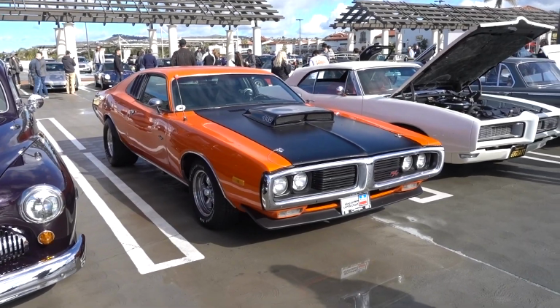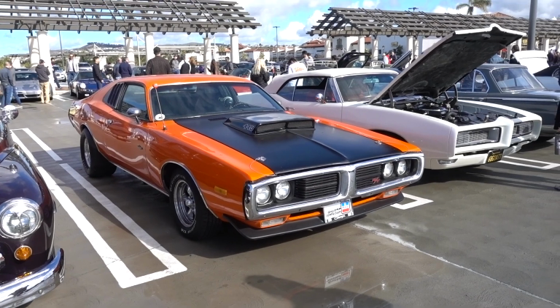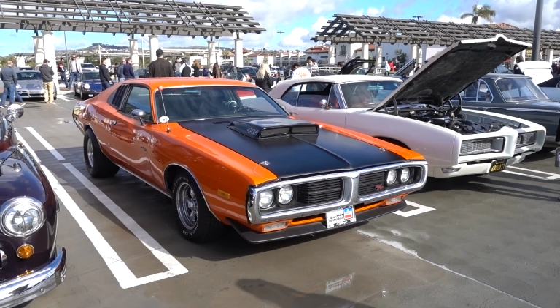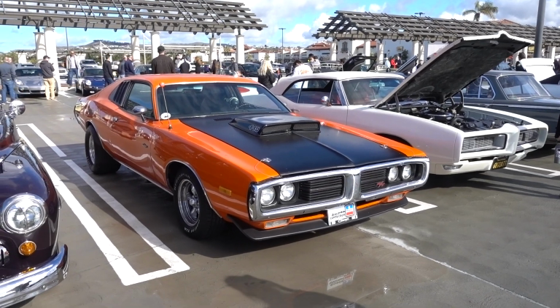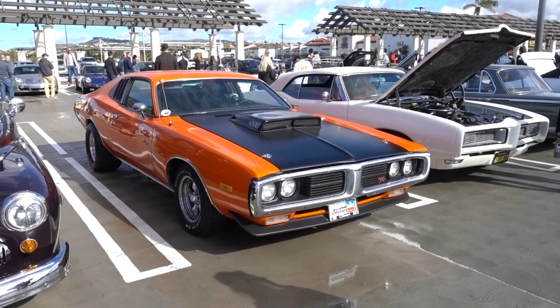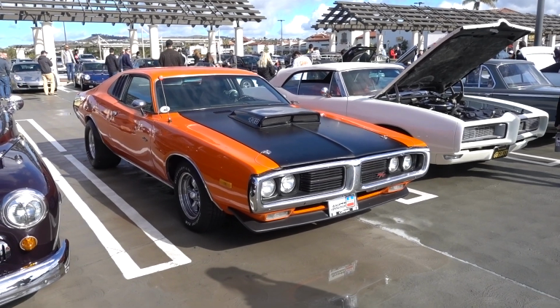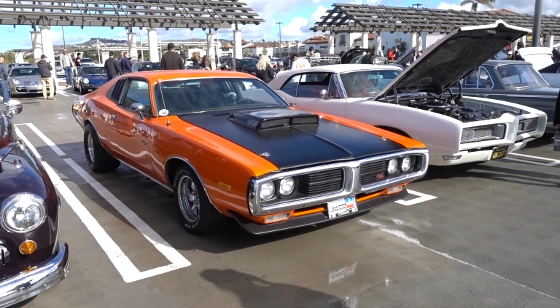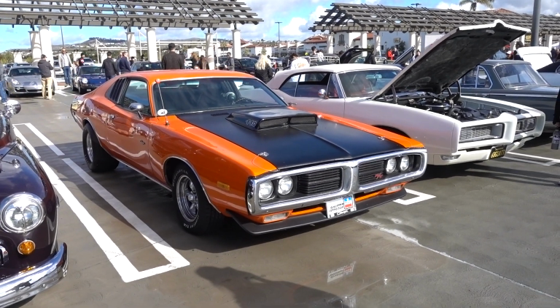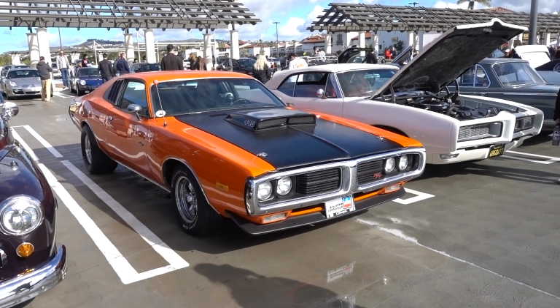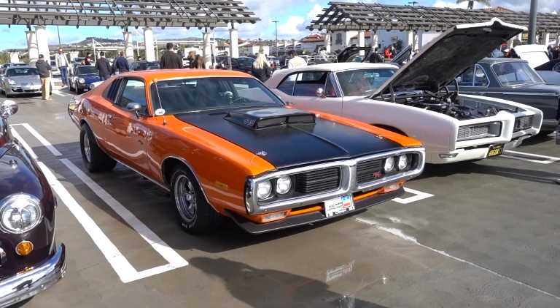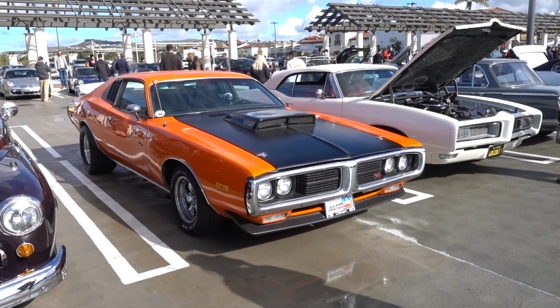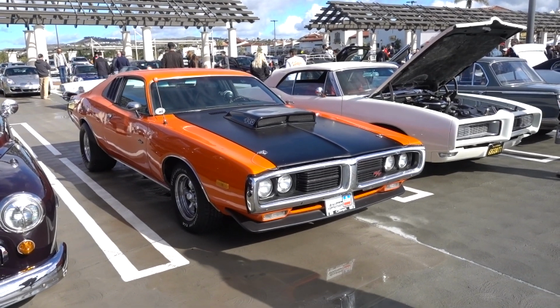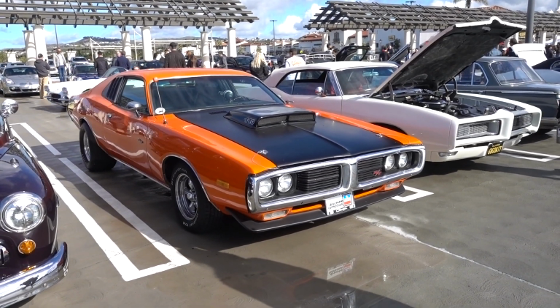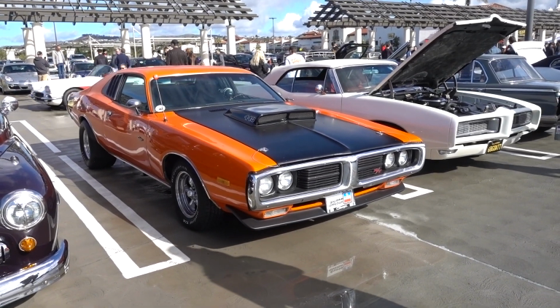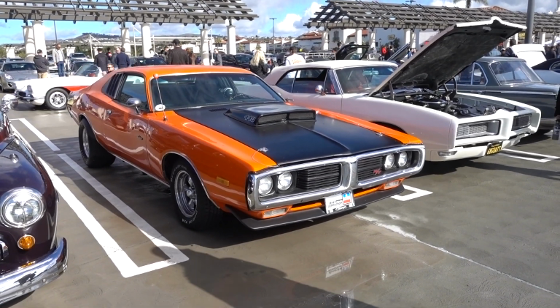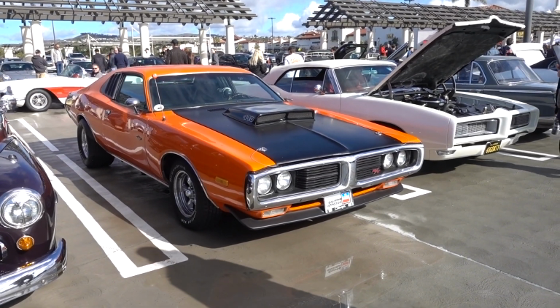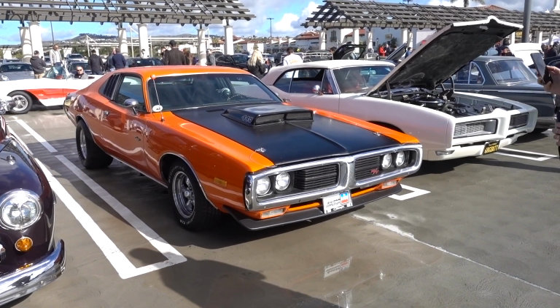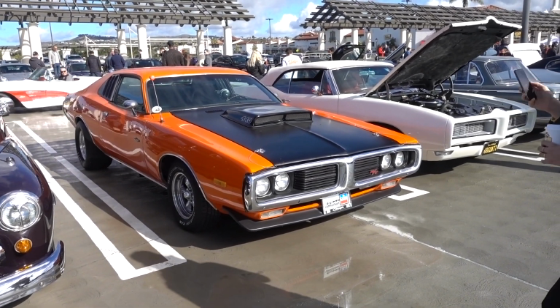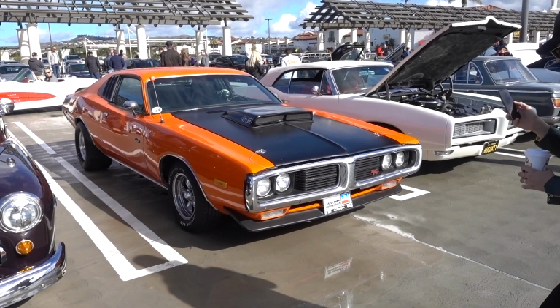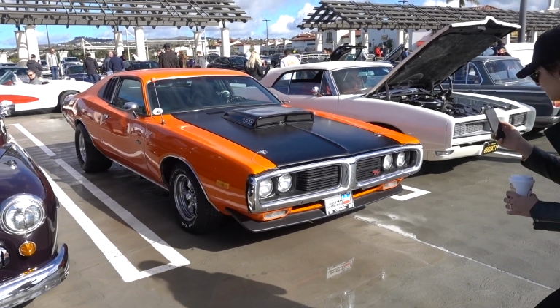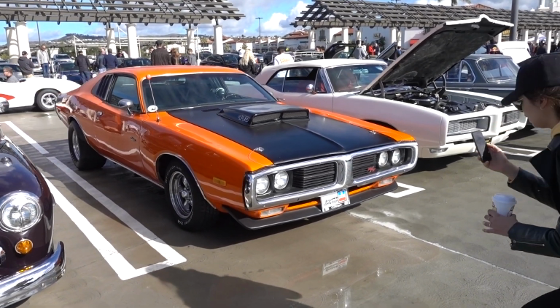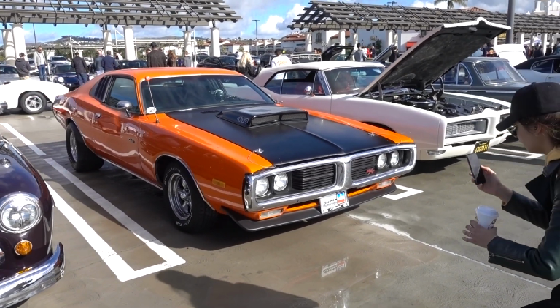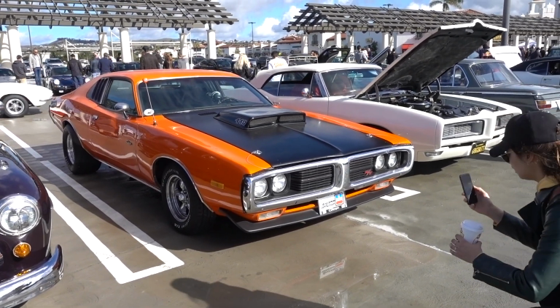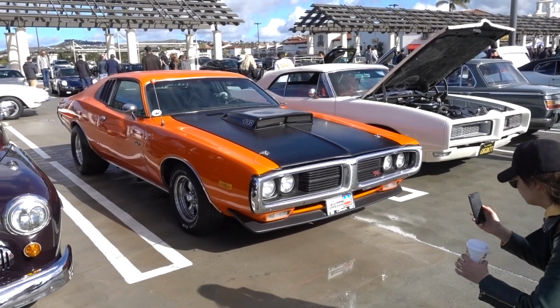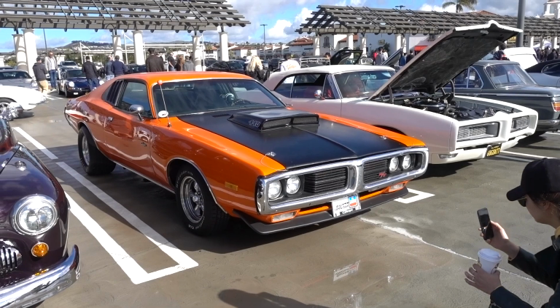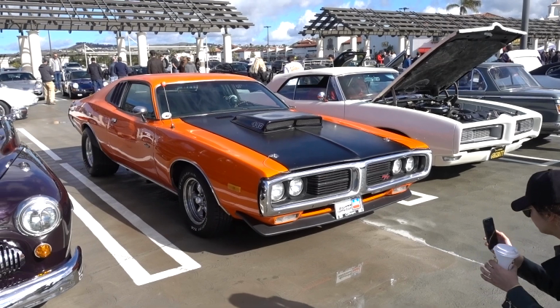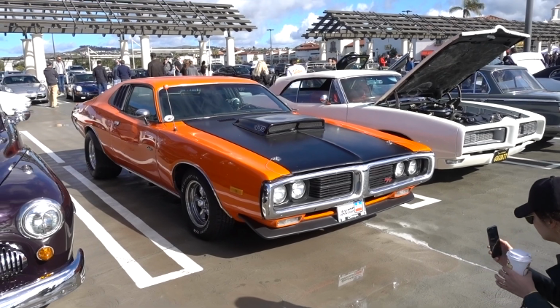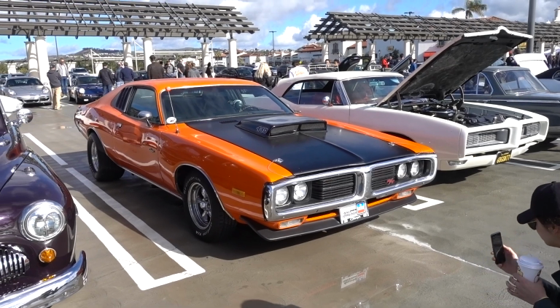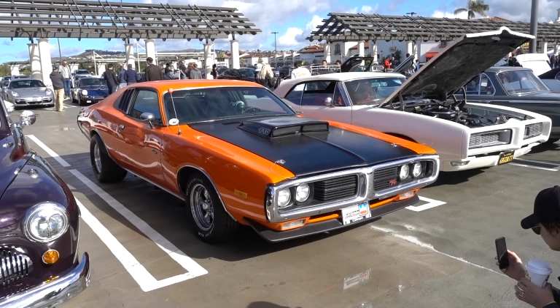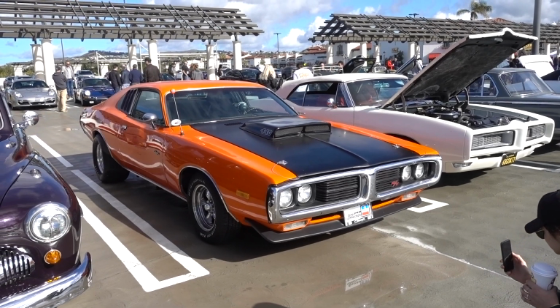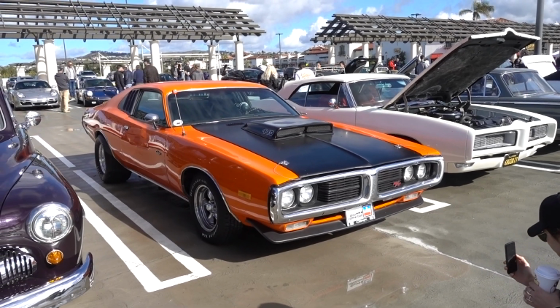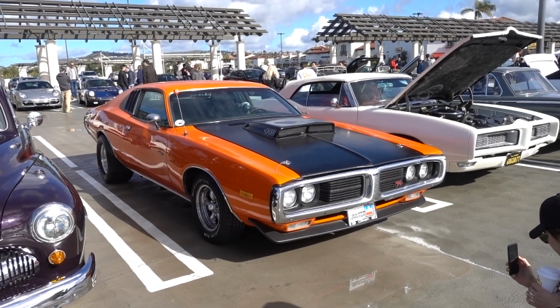Vintage Dodge Charger with a 440 Magnum motor. The only thing more rare would be if it had a 426 Hemi.